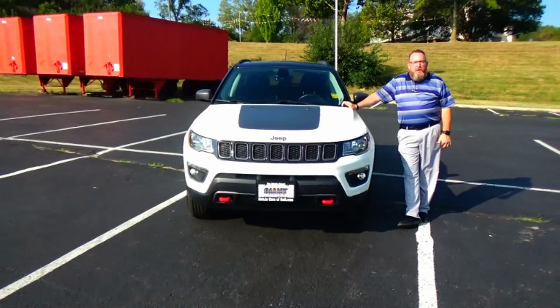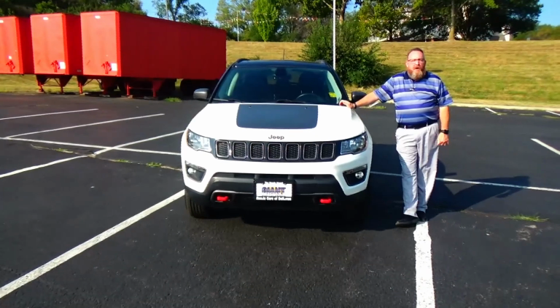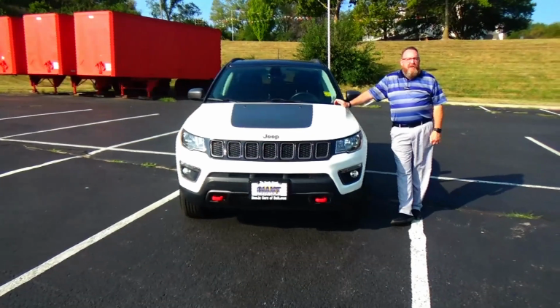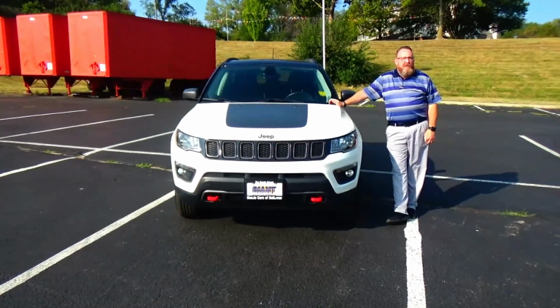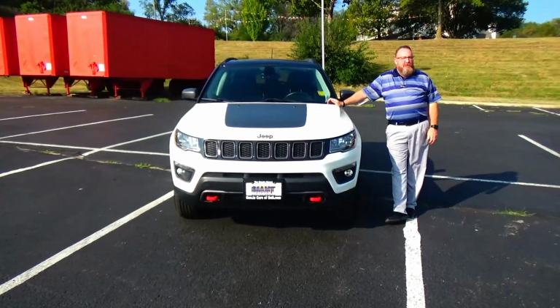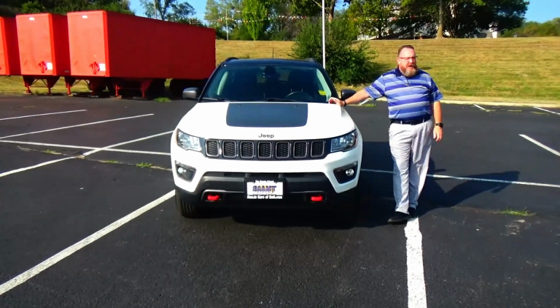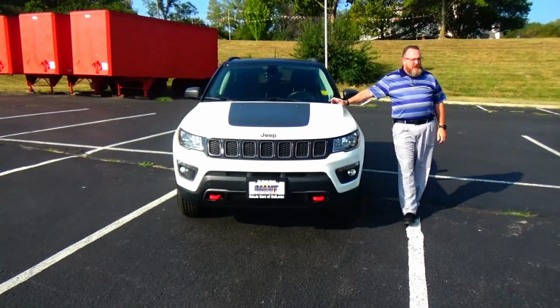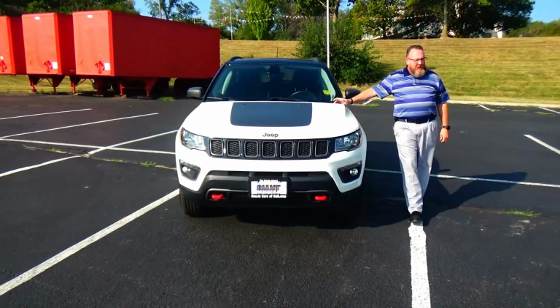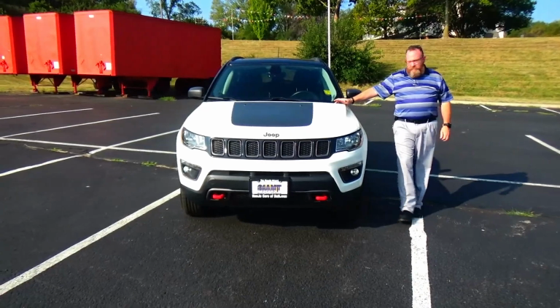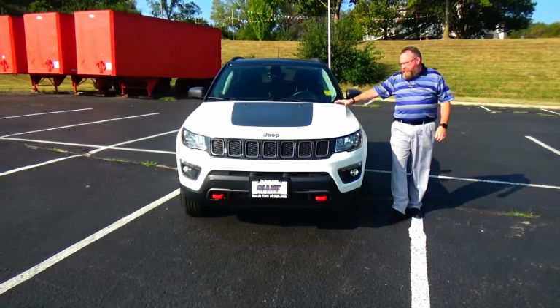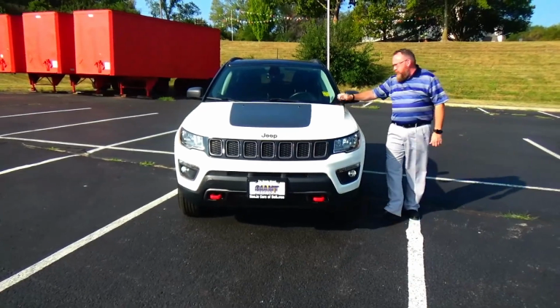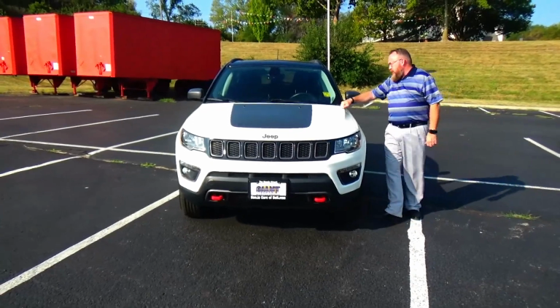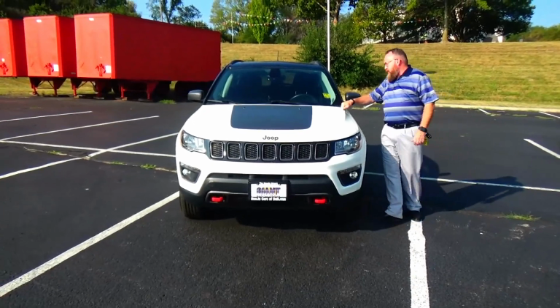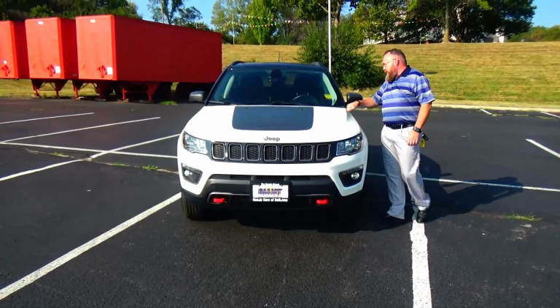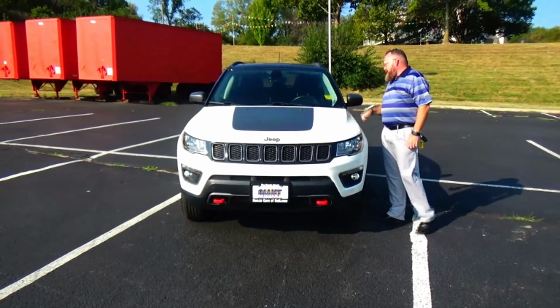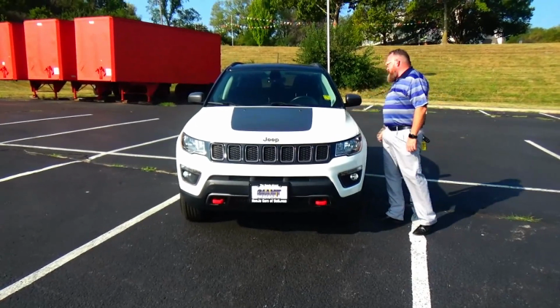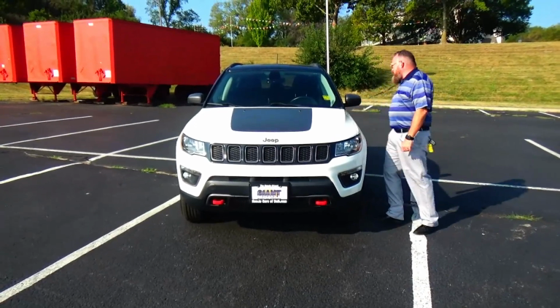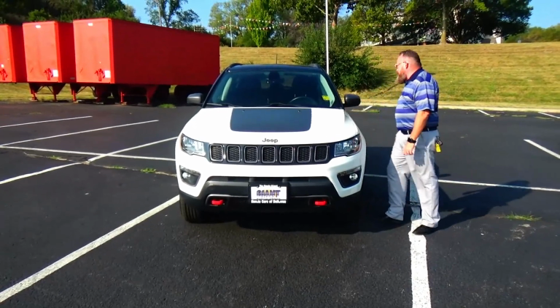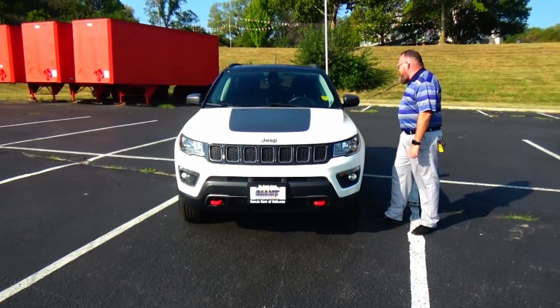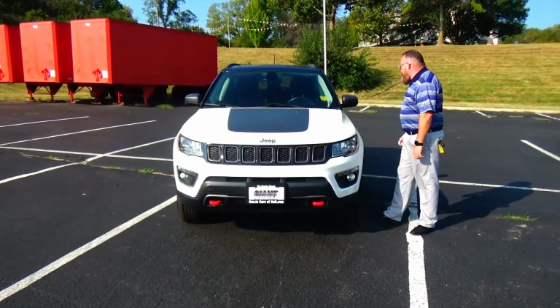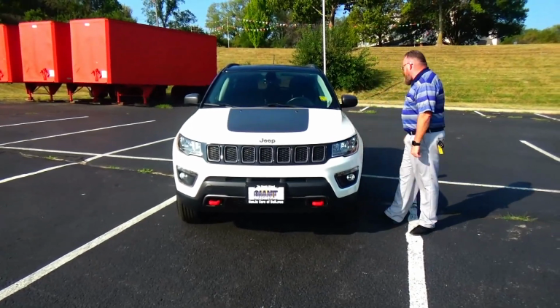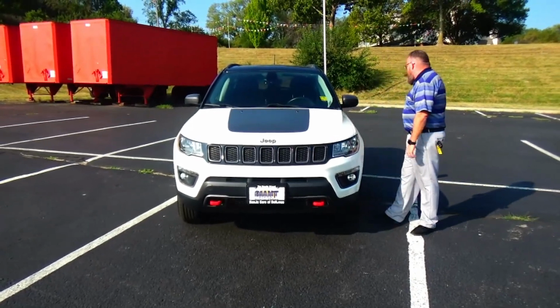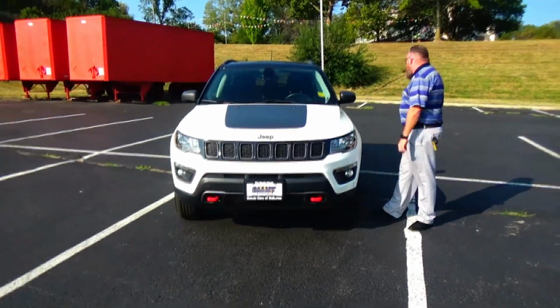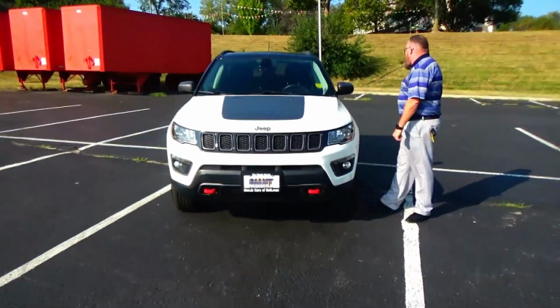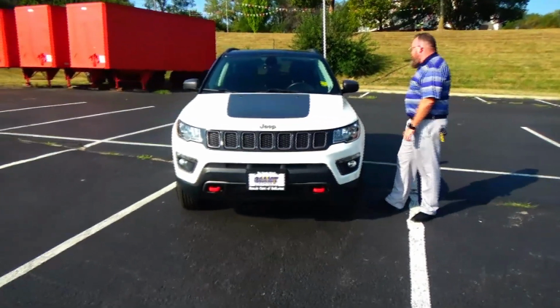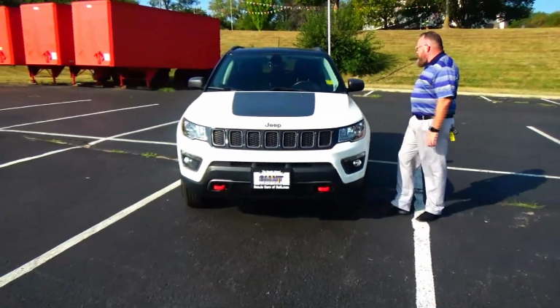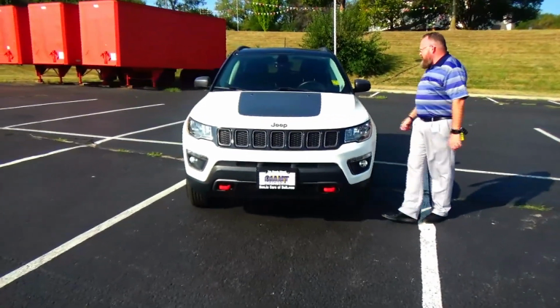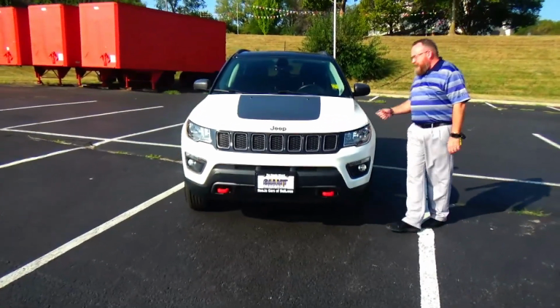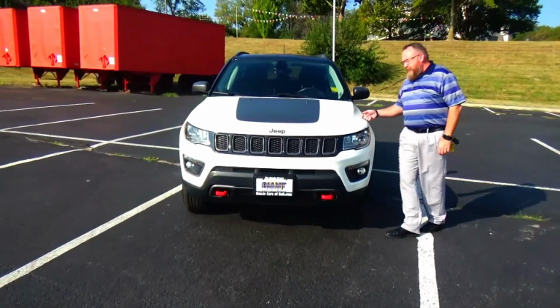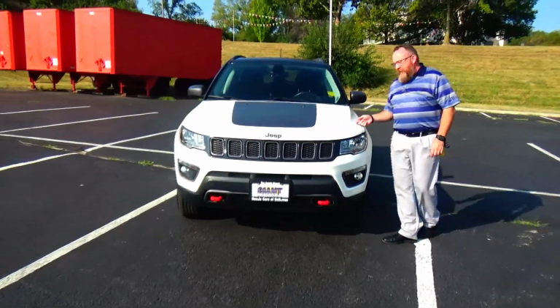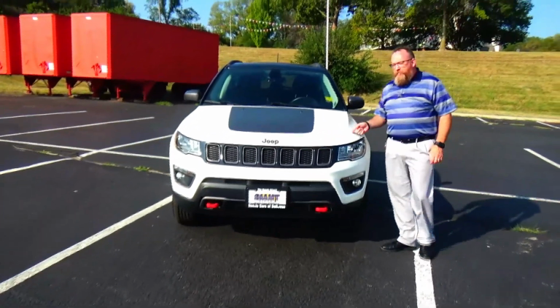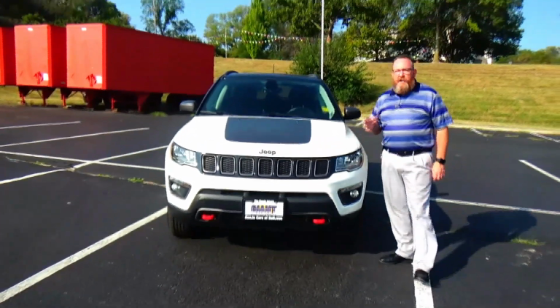Brian Kelly here for the Honda Giant, here to show you this 2017 Jeep Compass. Just came in on a train, it's got 50,000 miles.